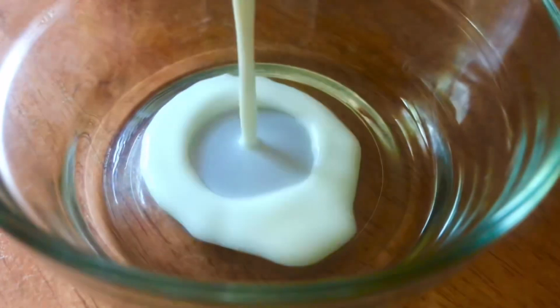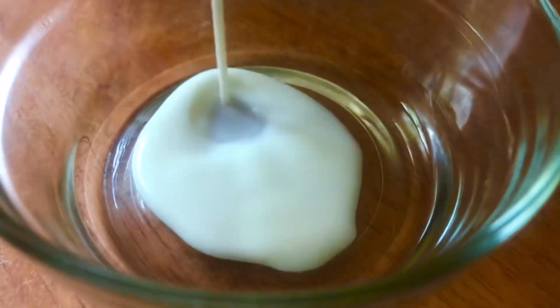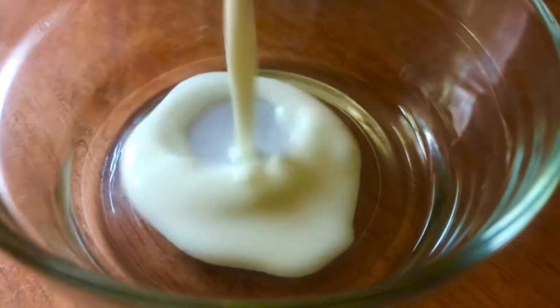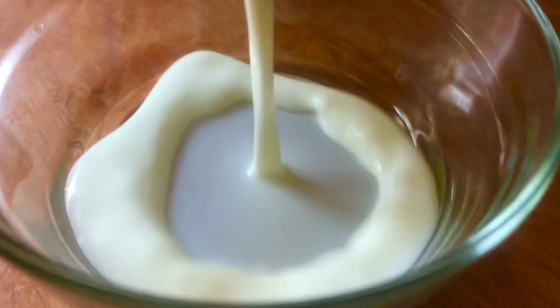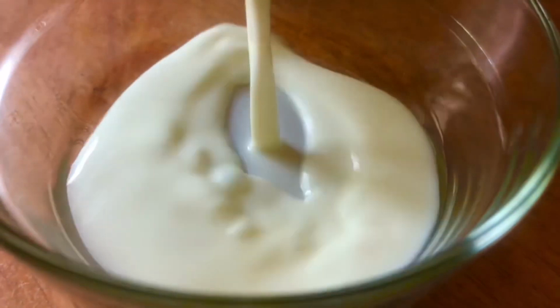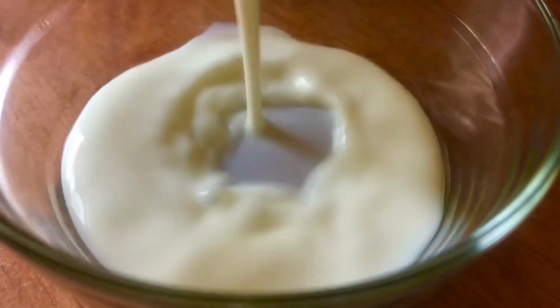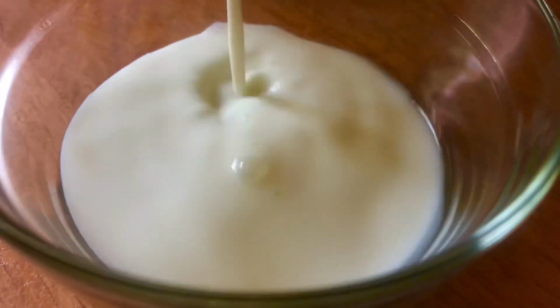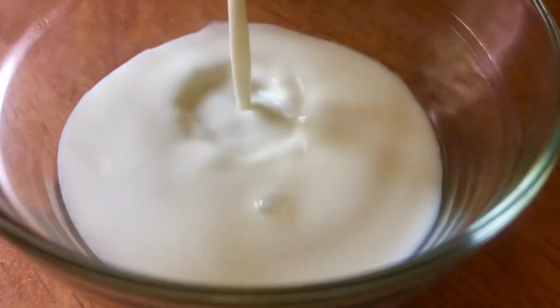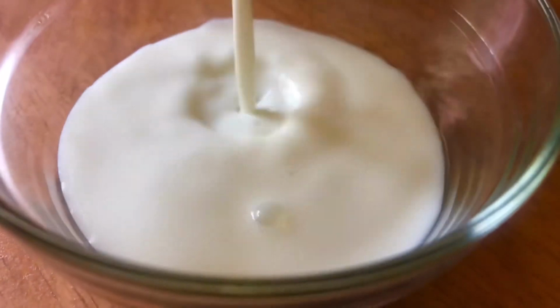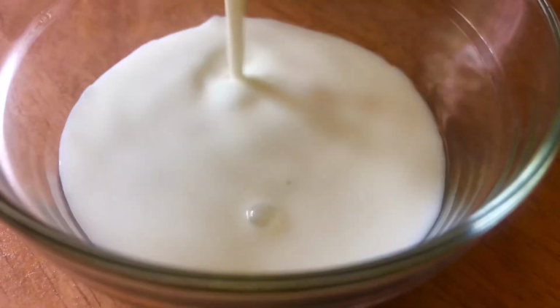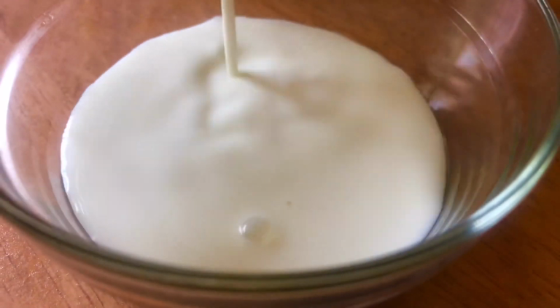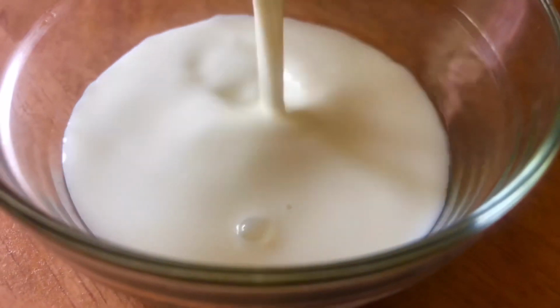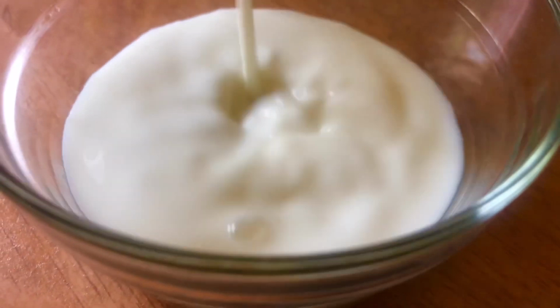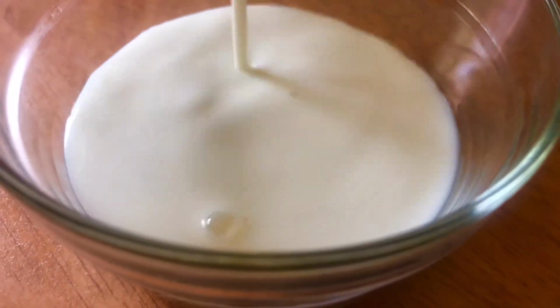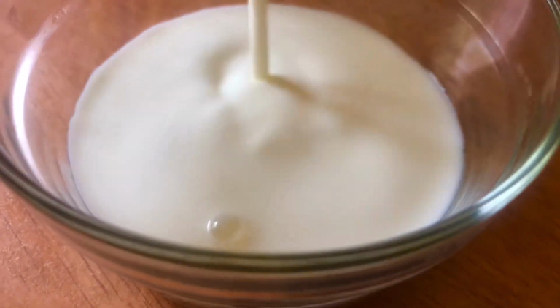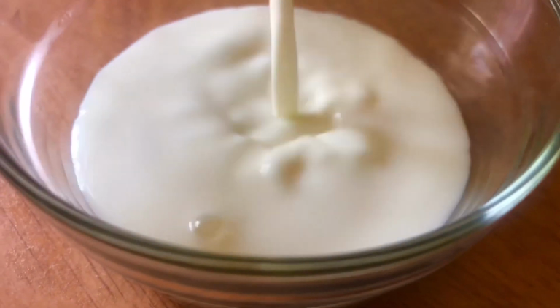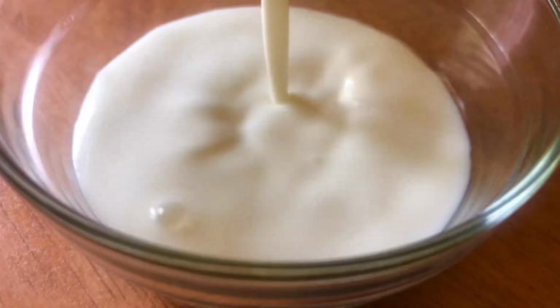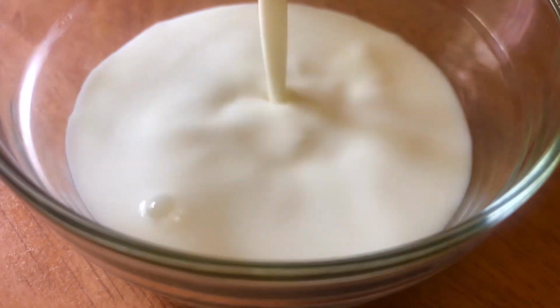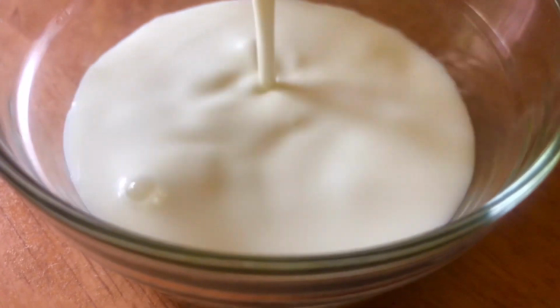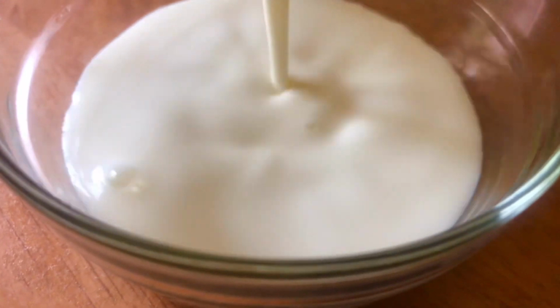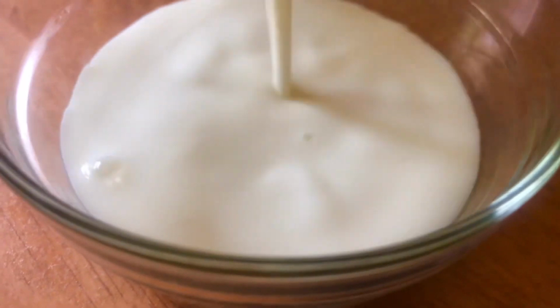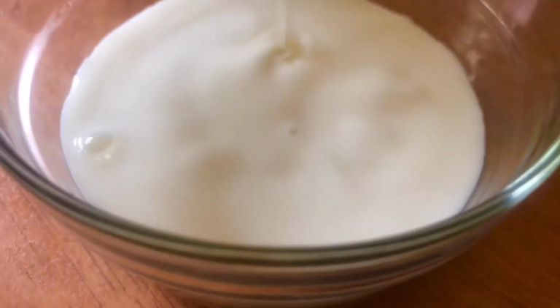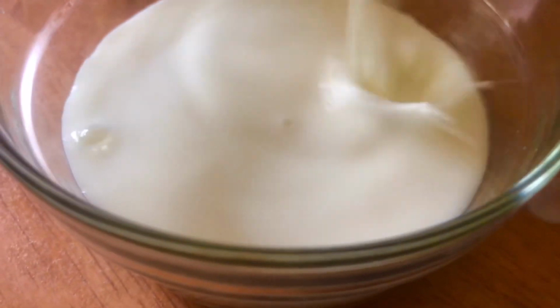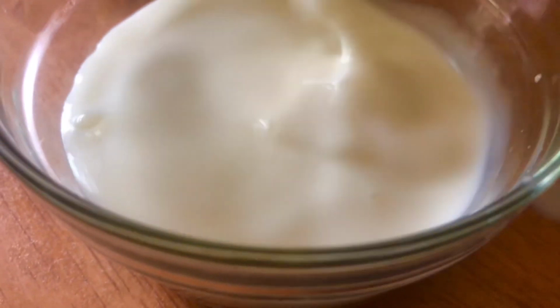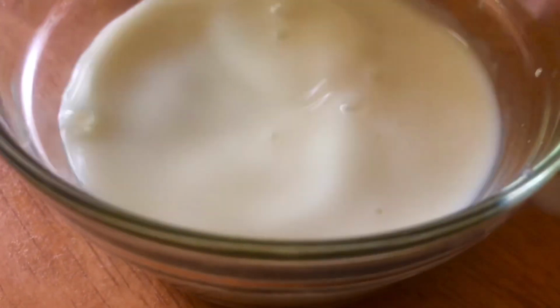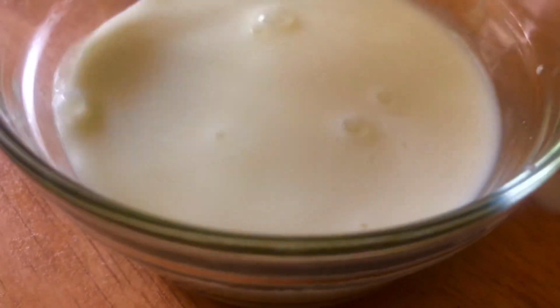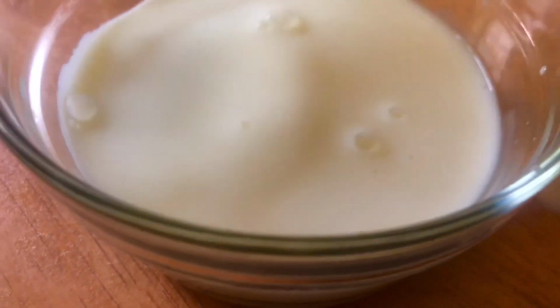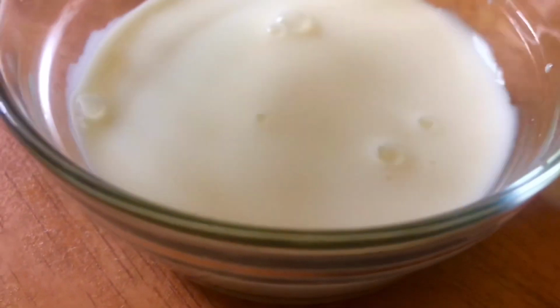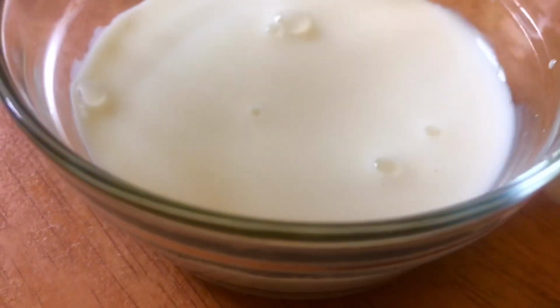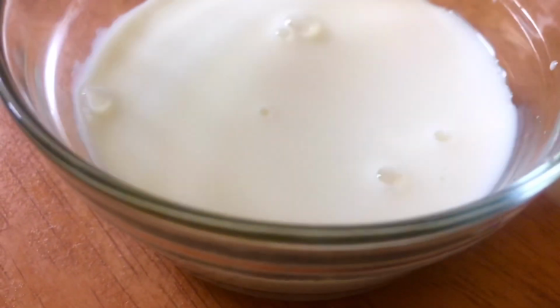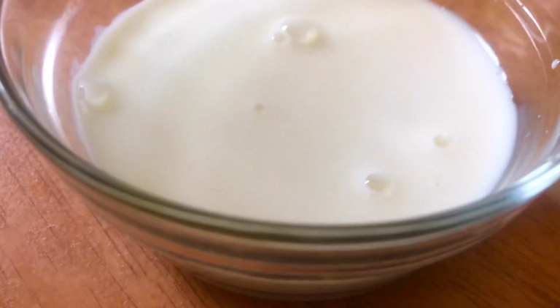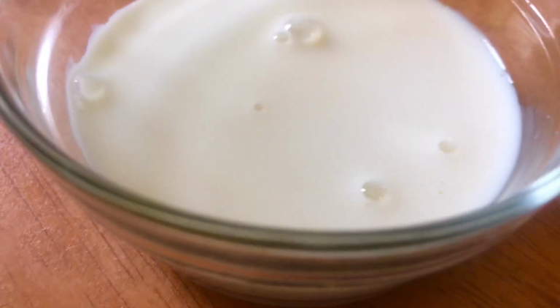I have to add 6 cups of milk. I am going to add the condensed milk. I will add sugar.